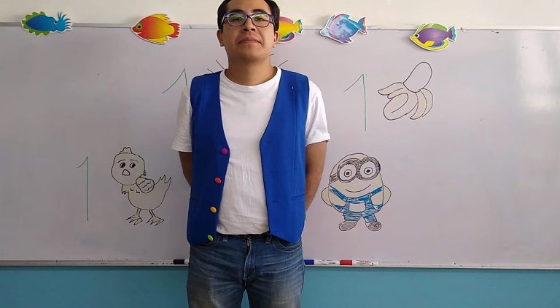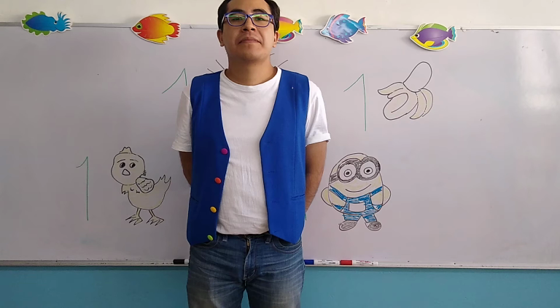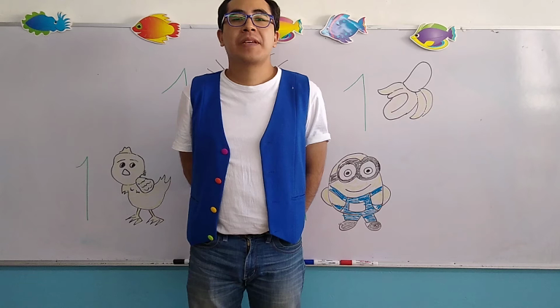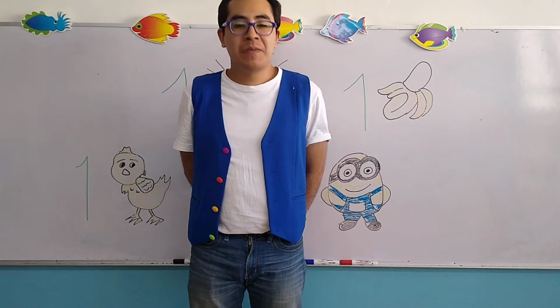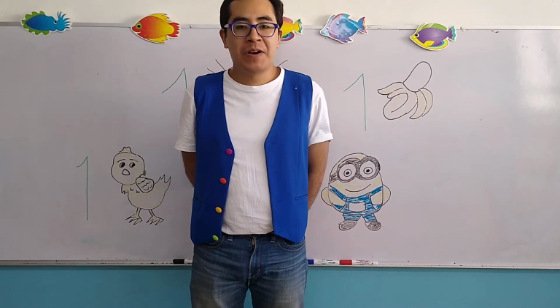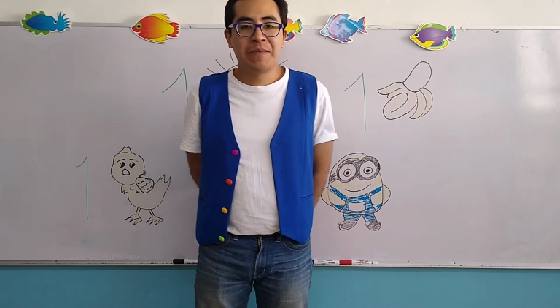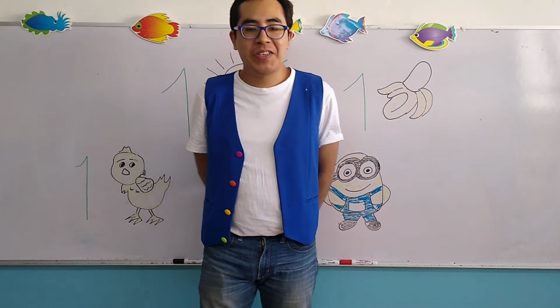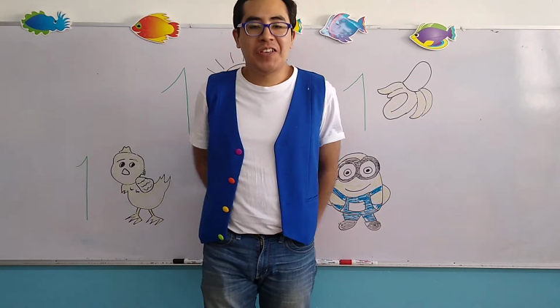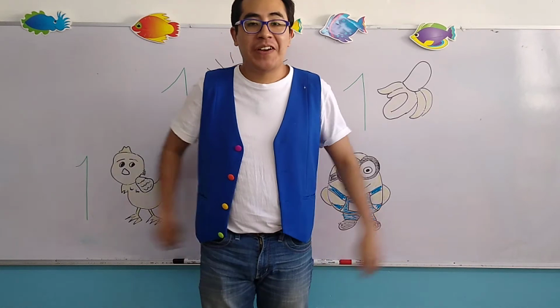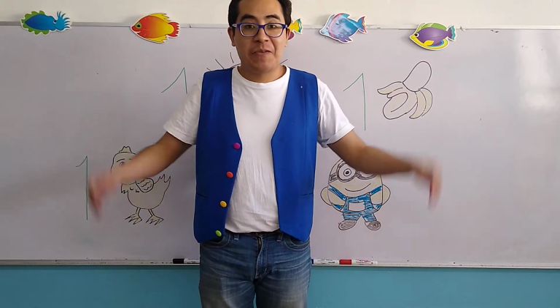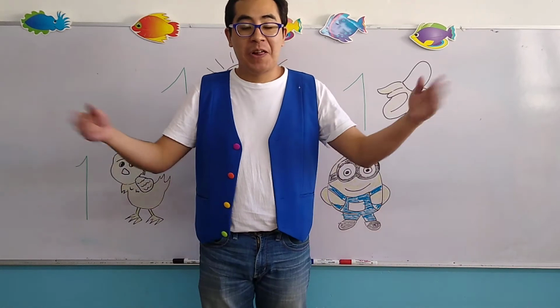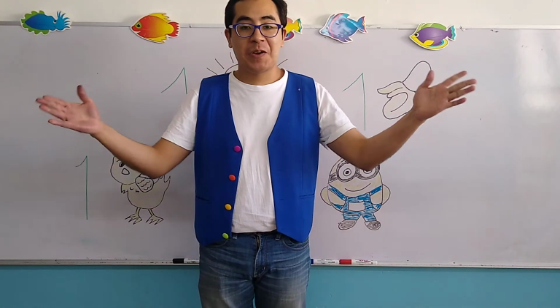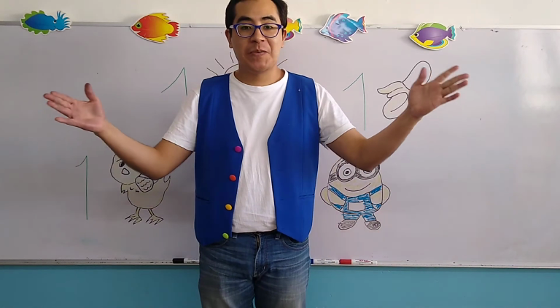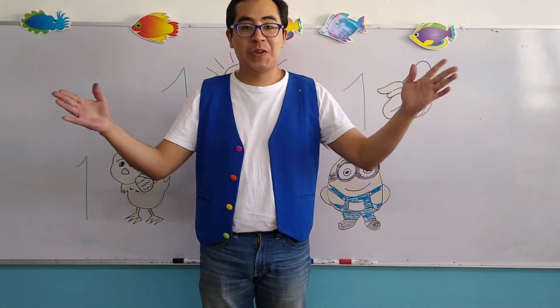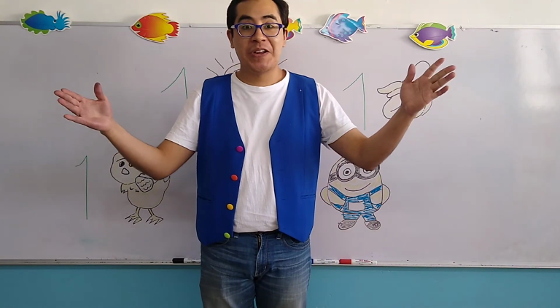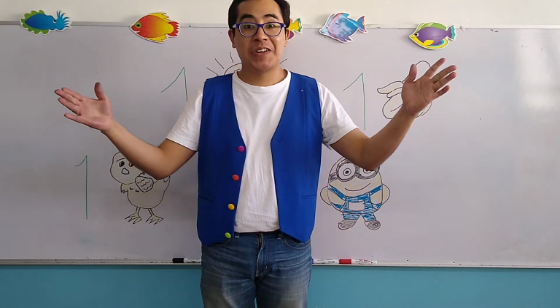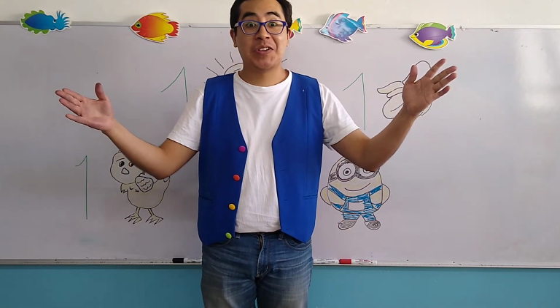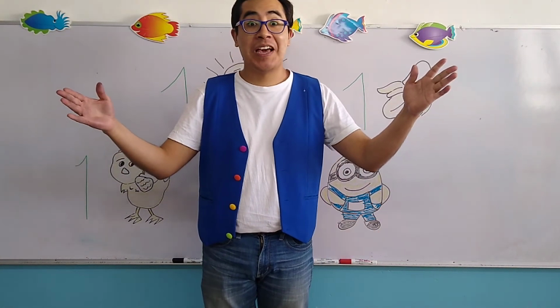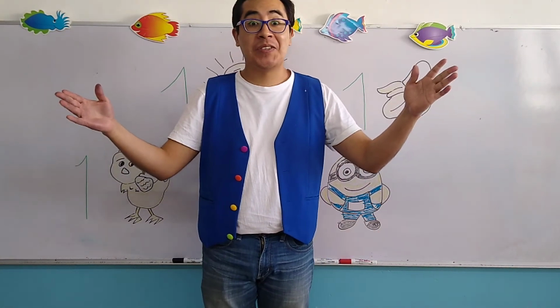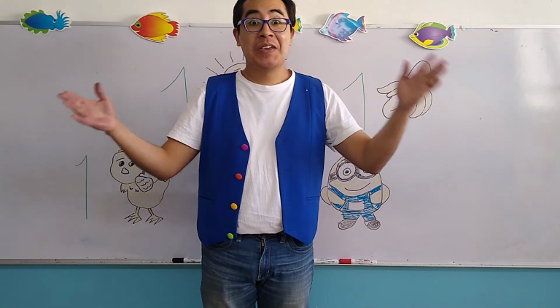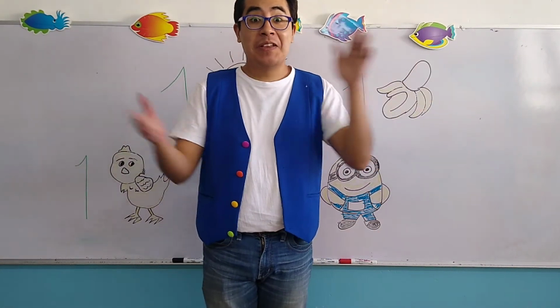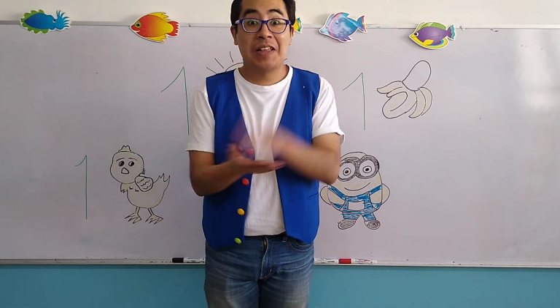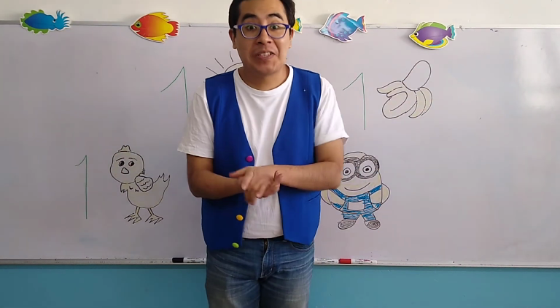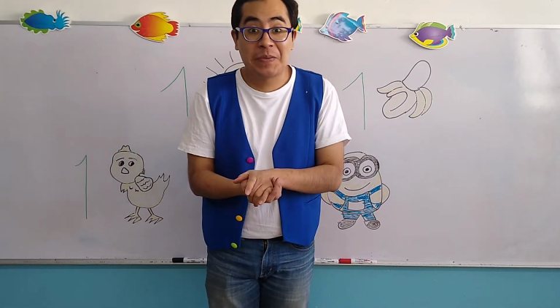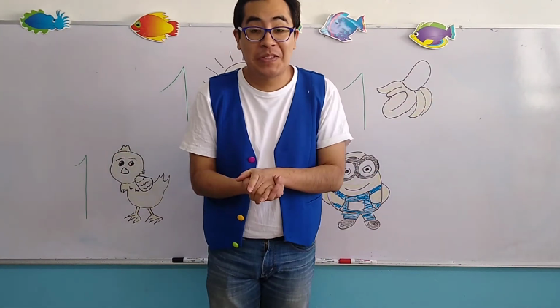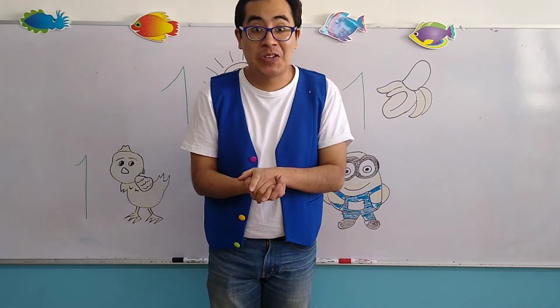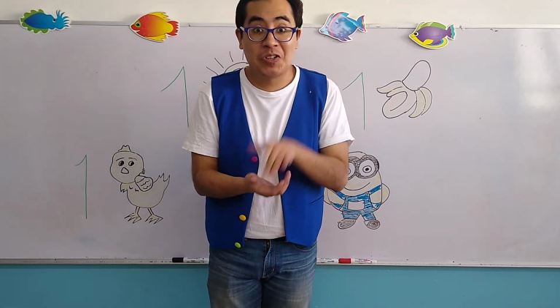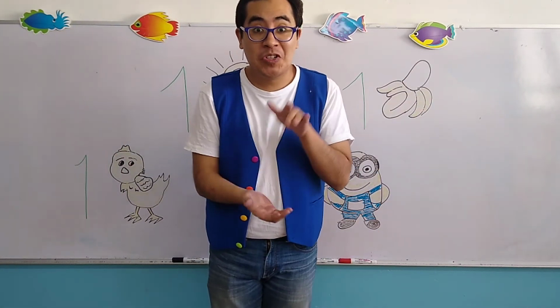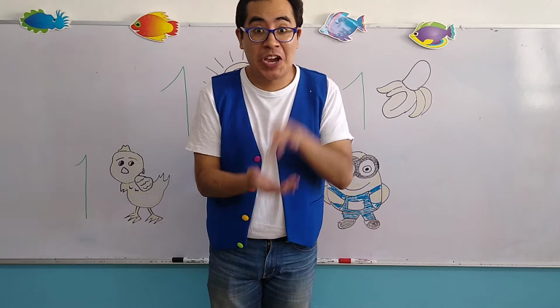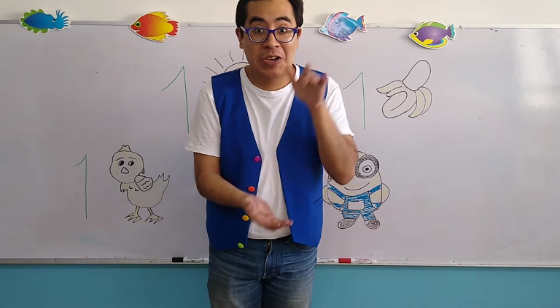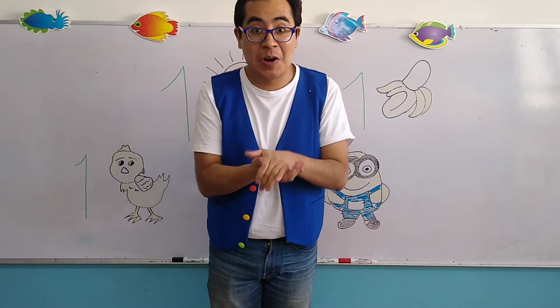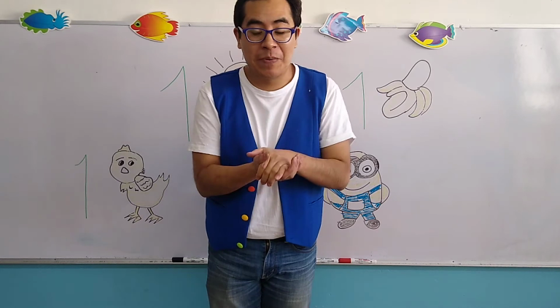Good morning, my children, and welcome to your English class, the class of the teacher J.P.O.